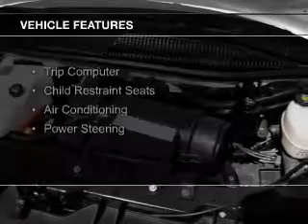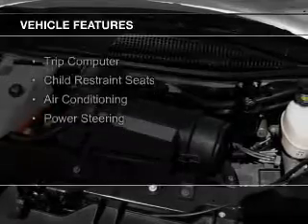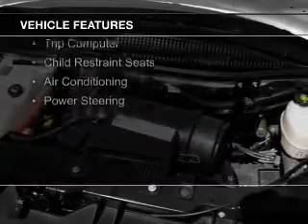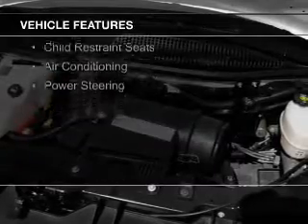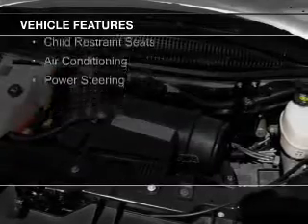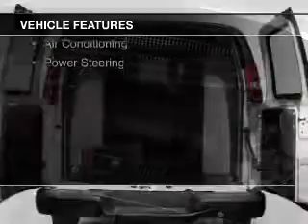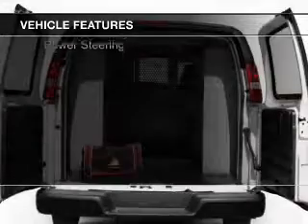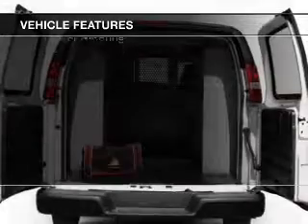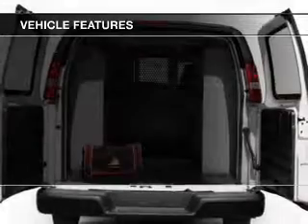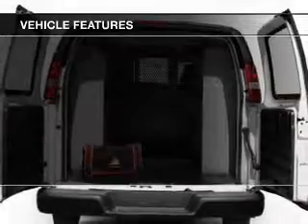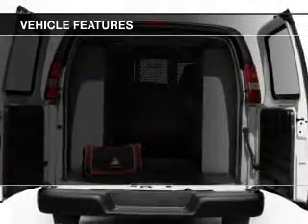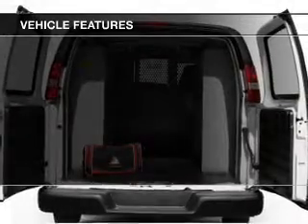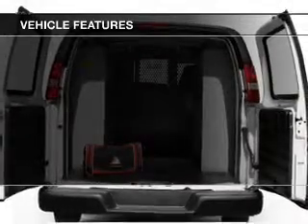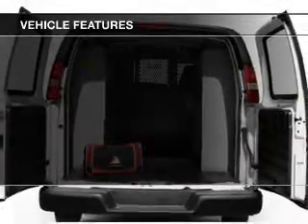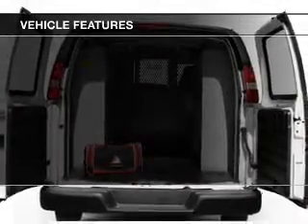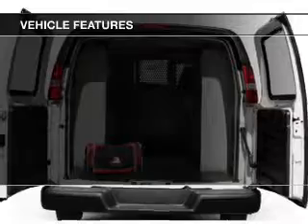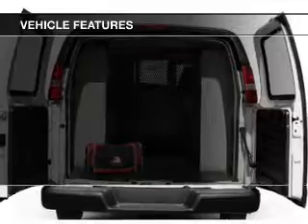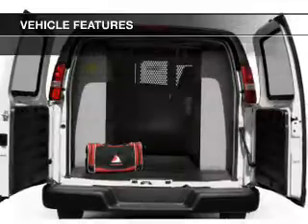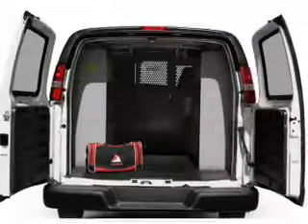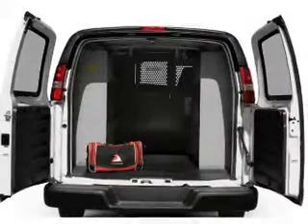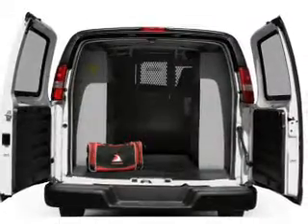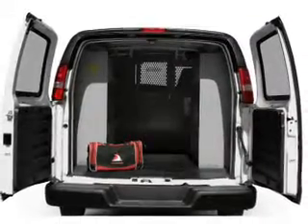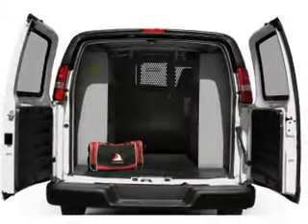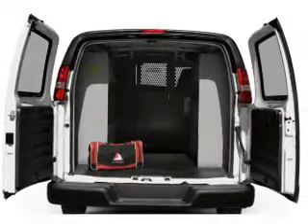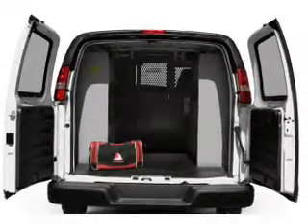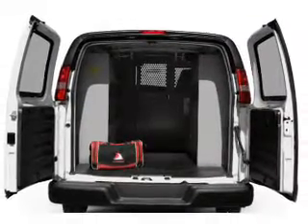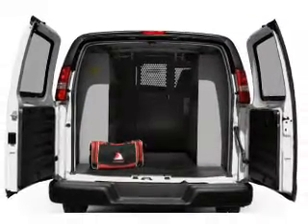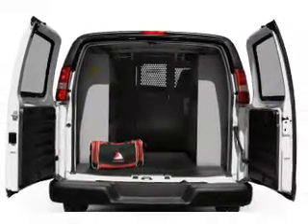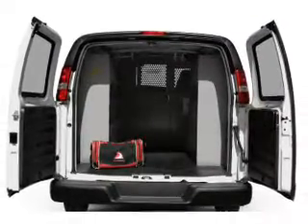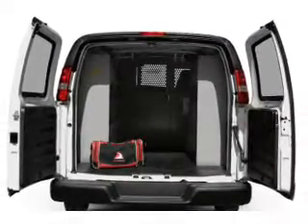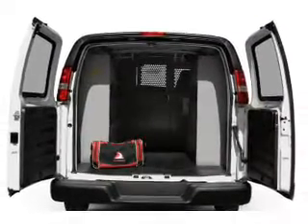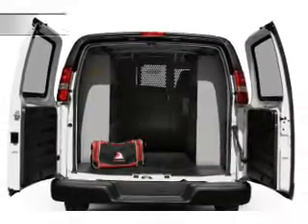The features include a trip computer, child restraint seats, air conditioning, and power steering.